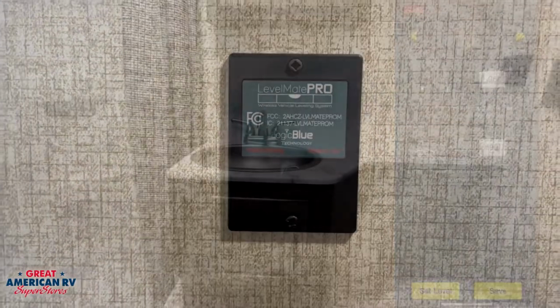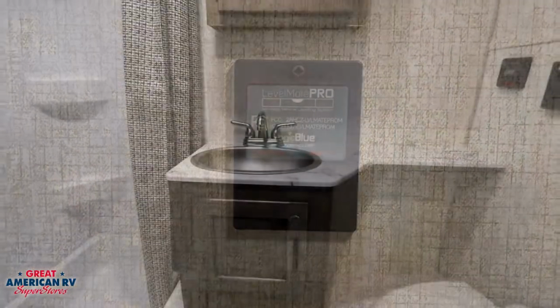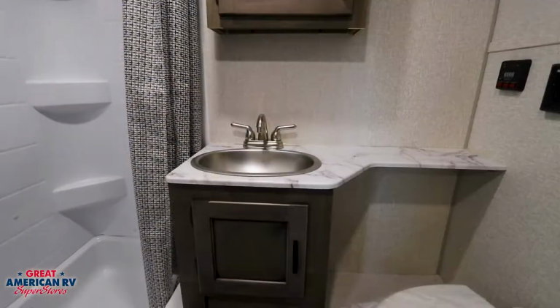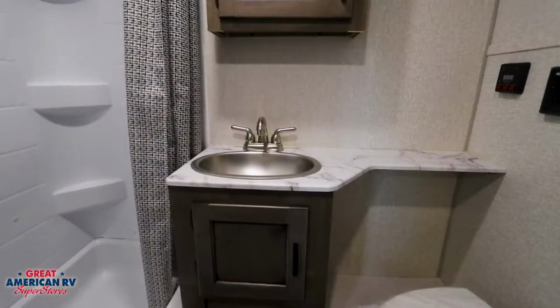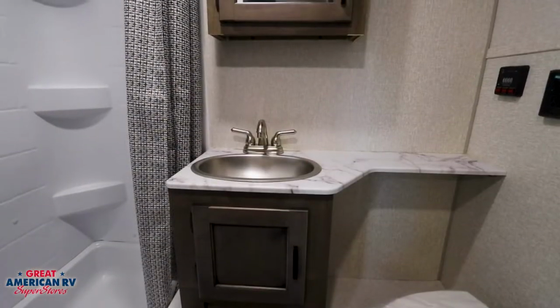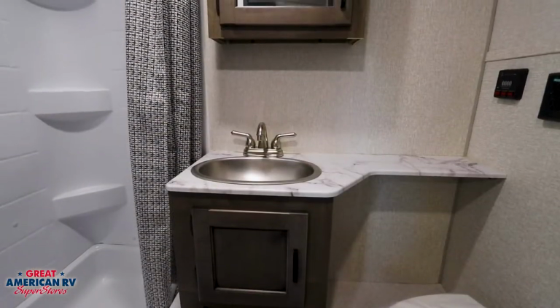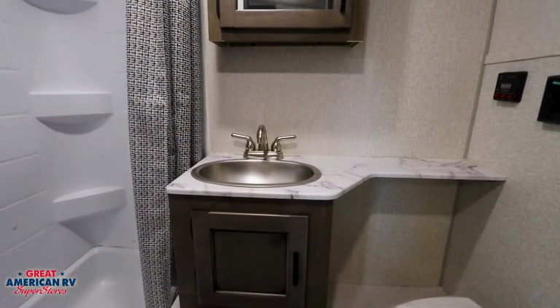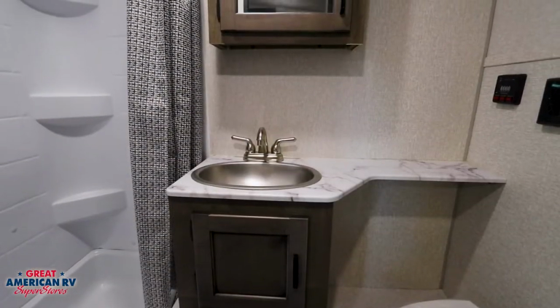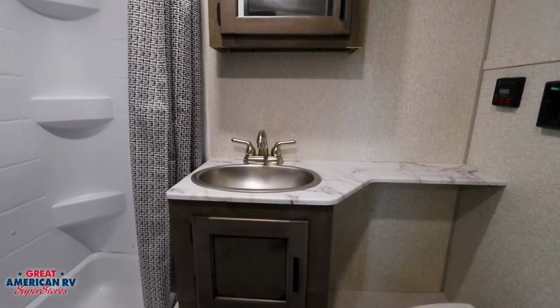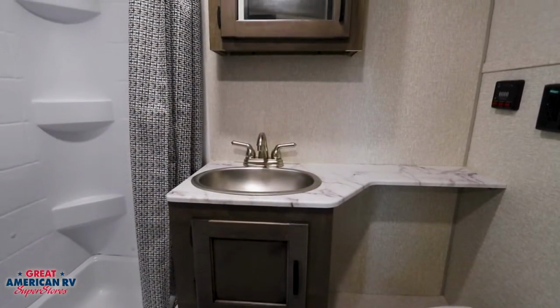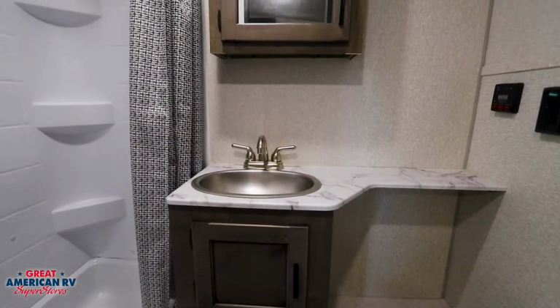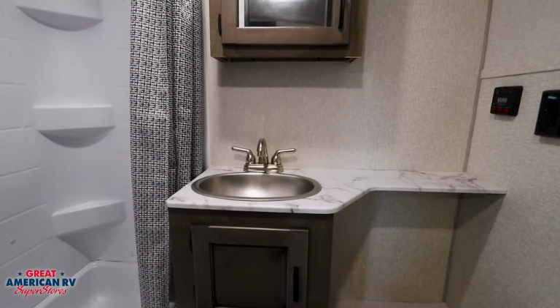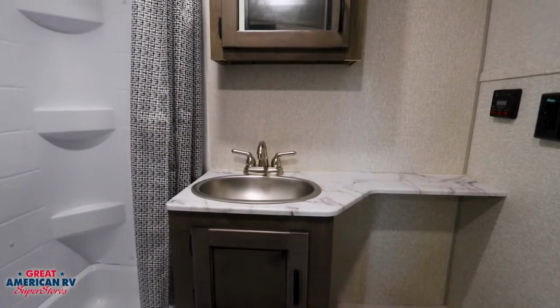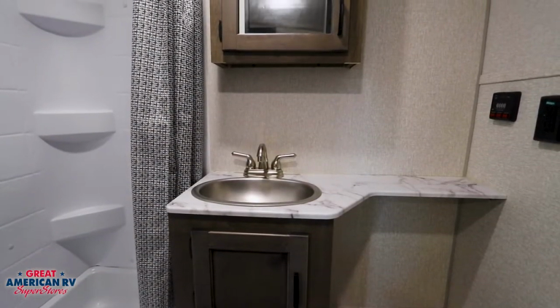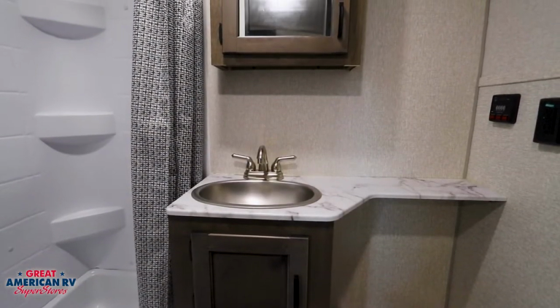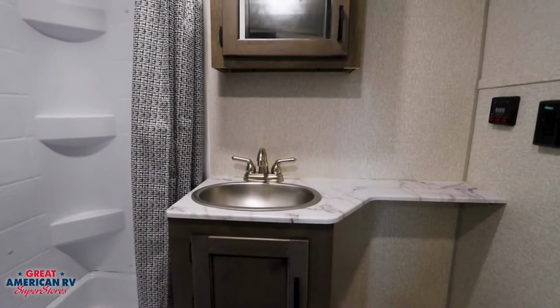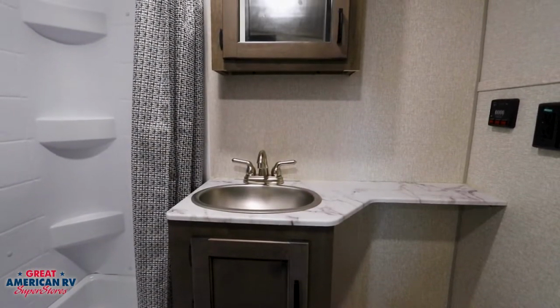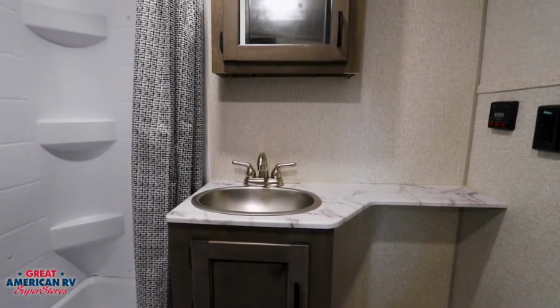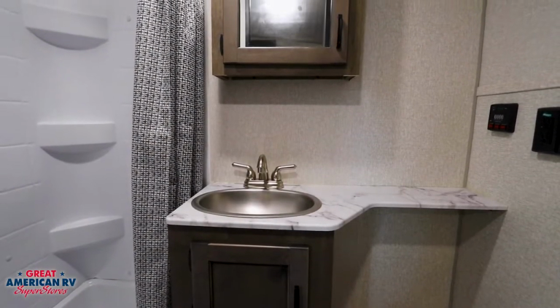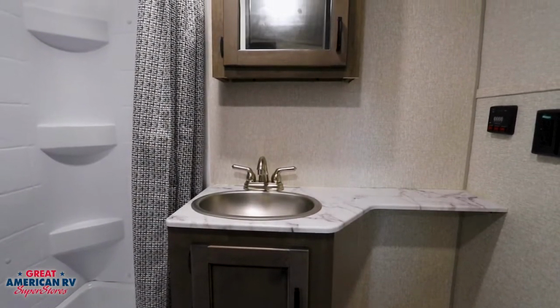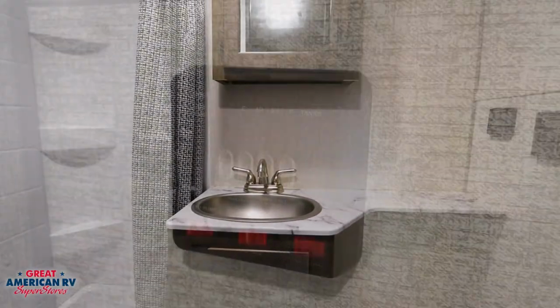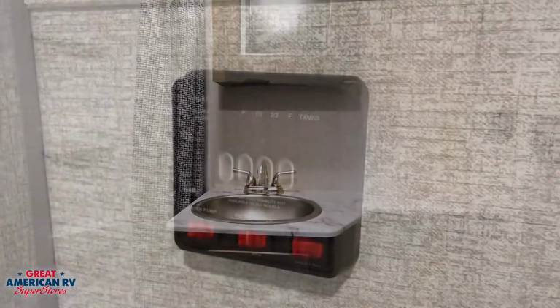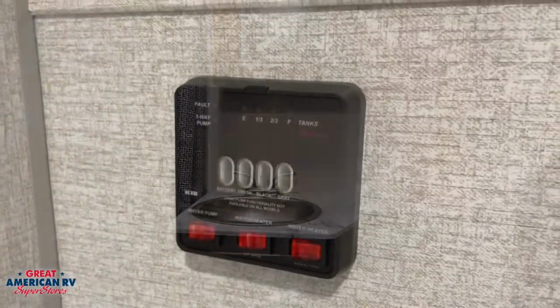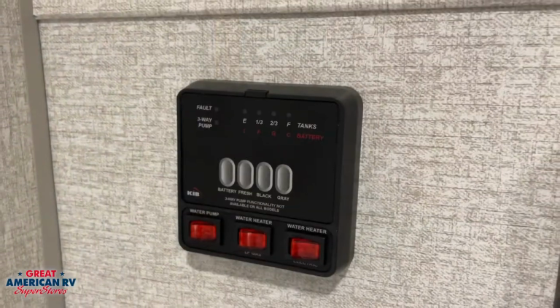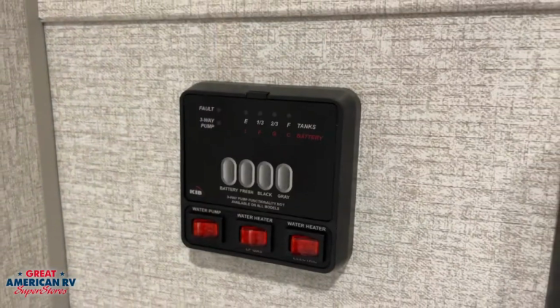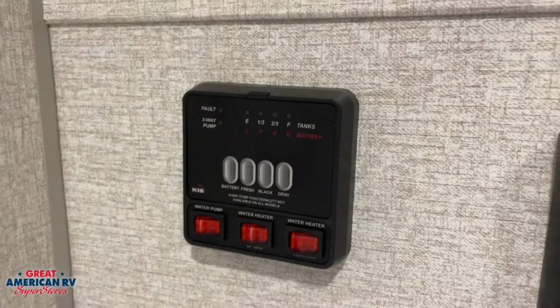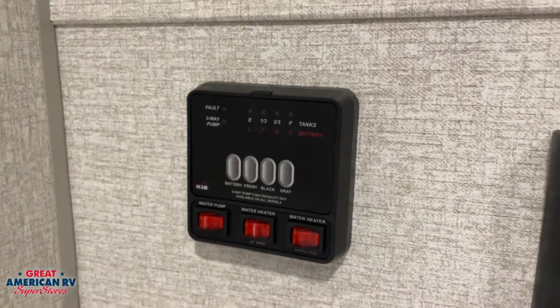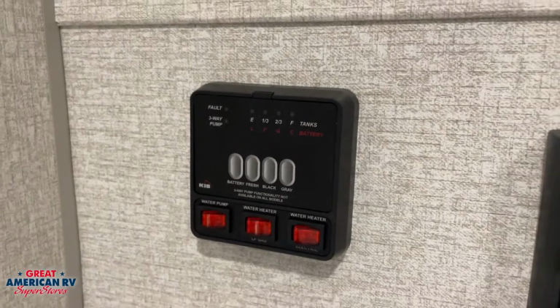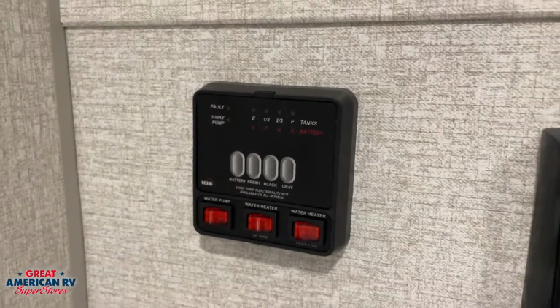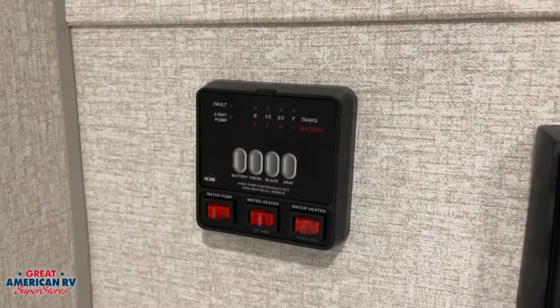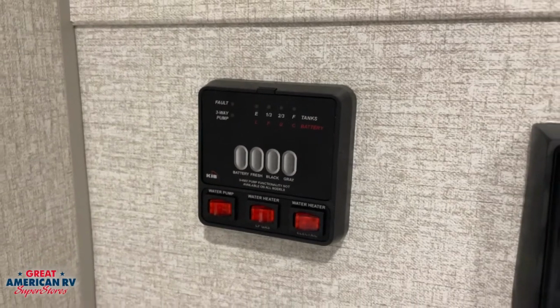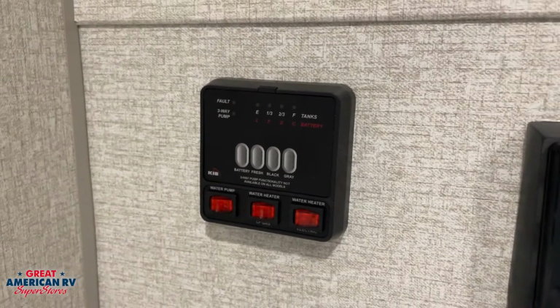Your bathroom comes with the conveniences that you need without taking up too much space out of your living area.